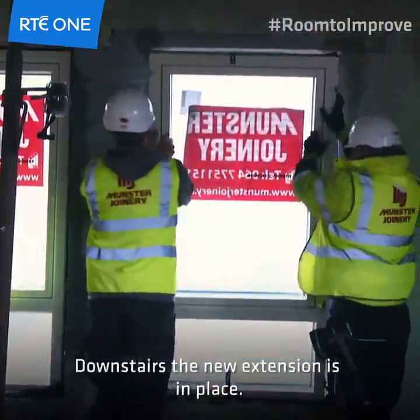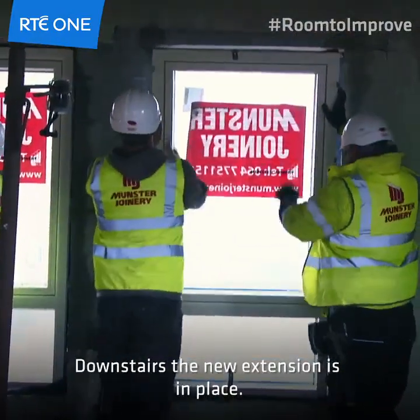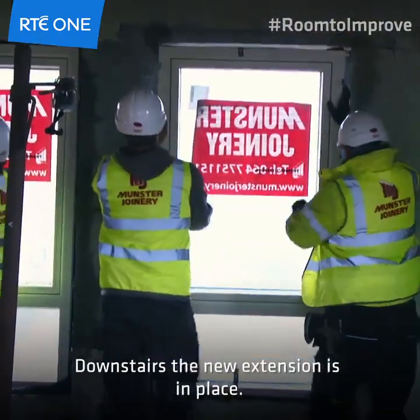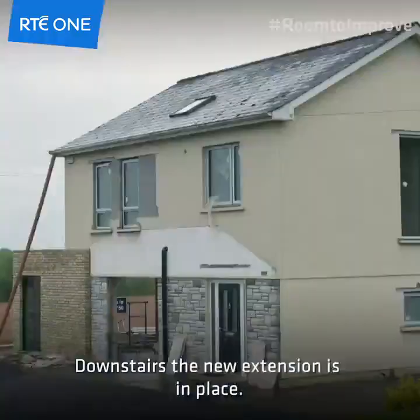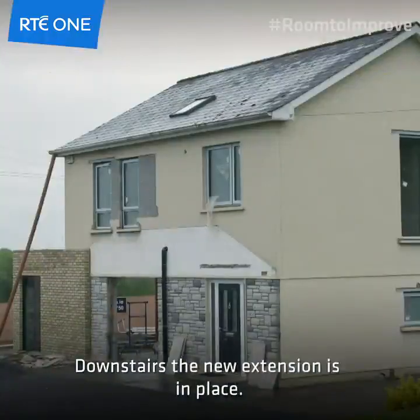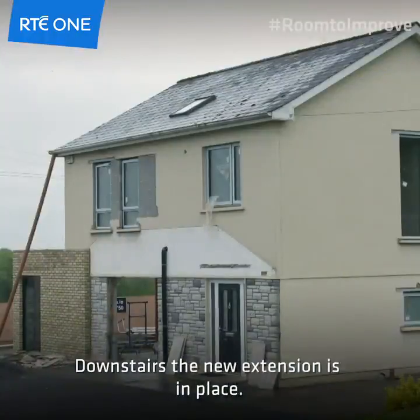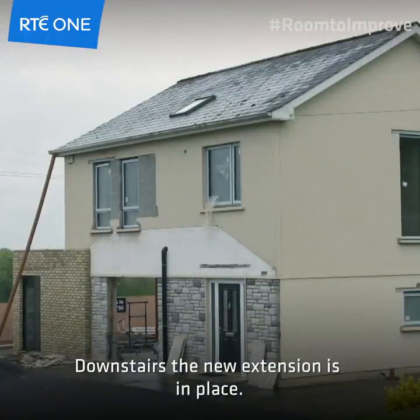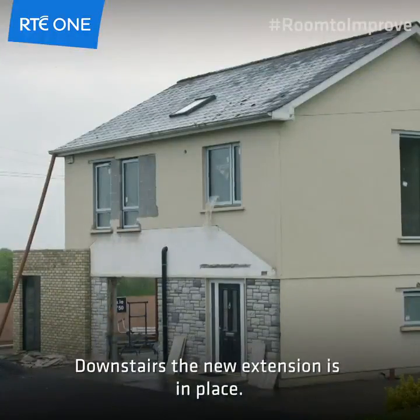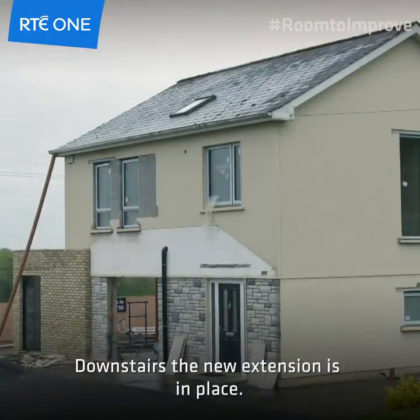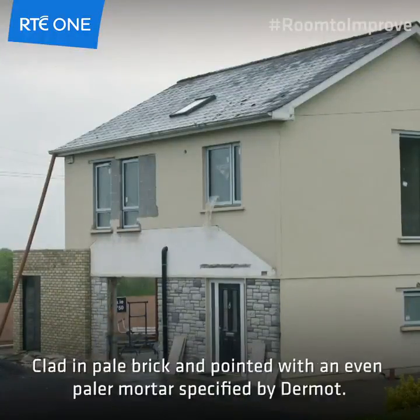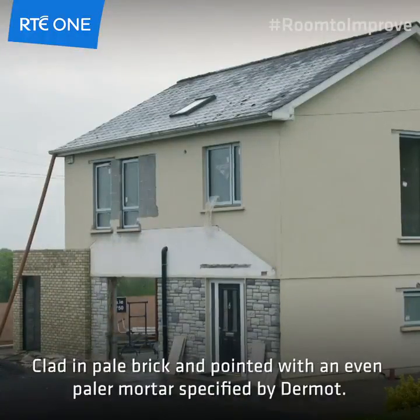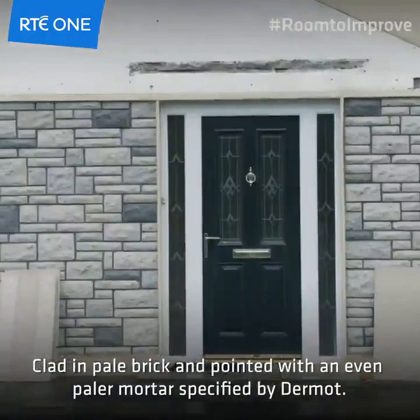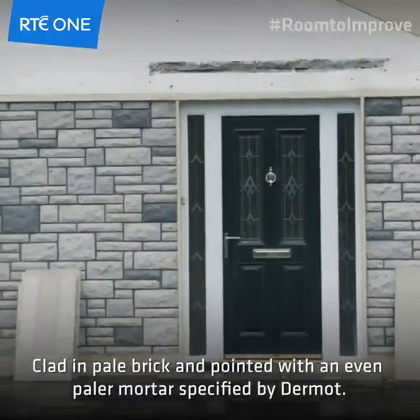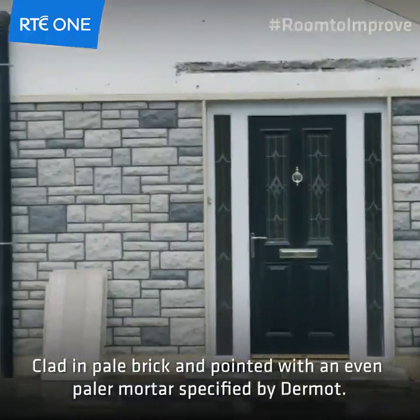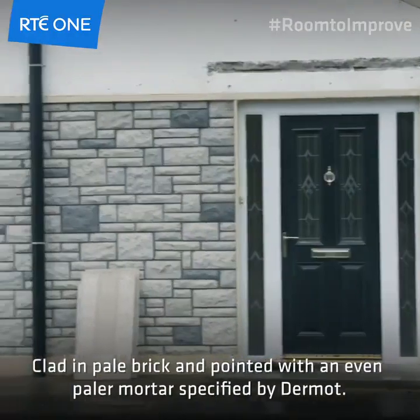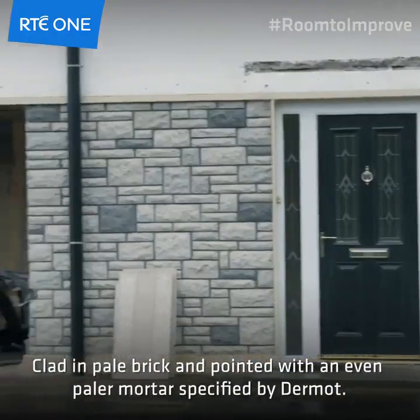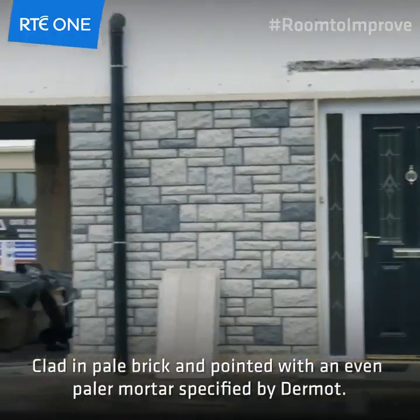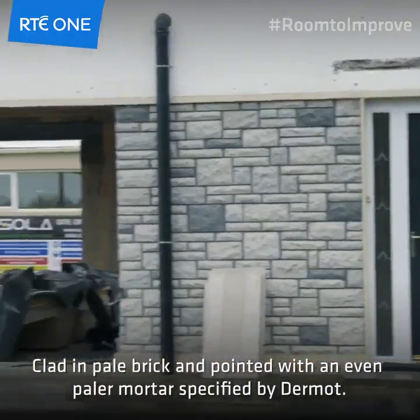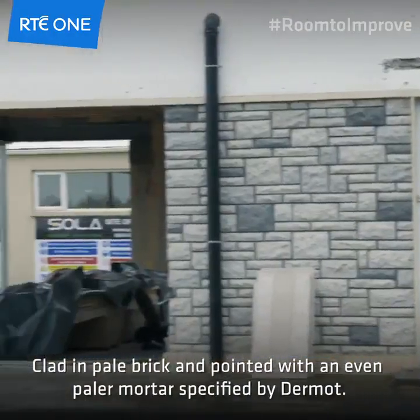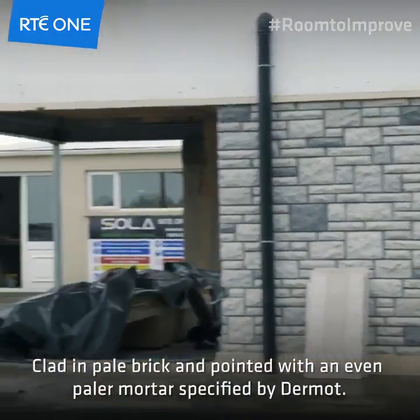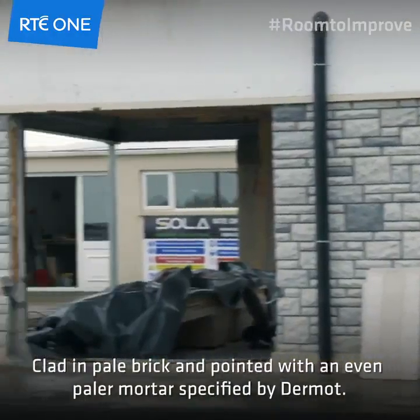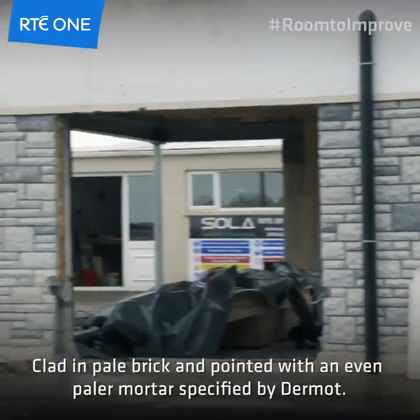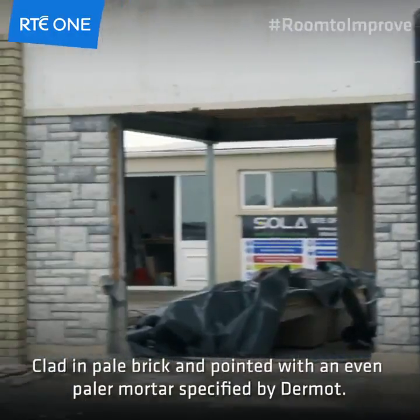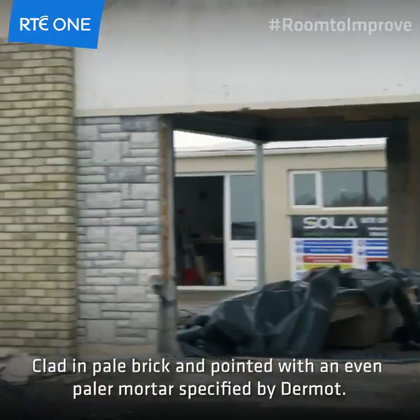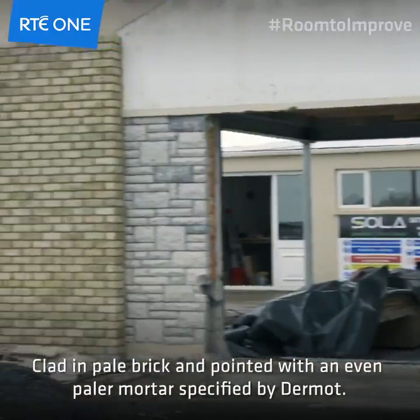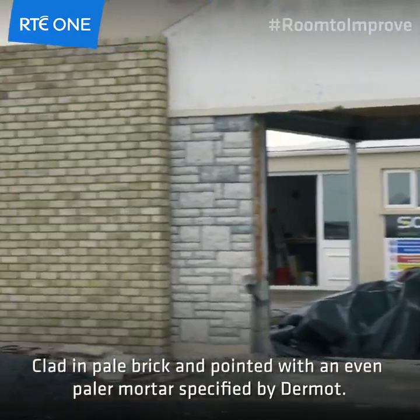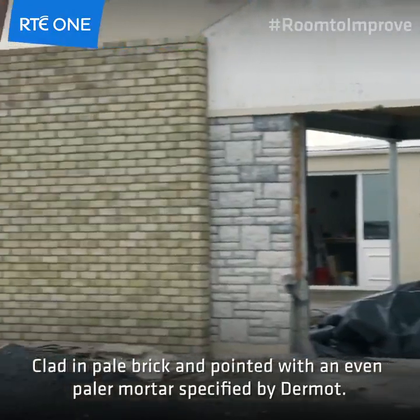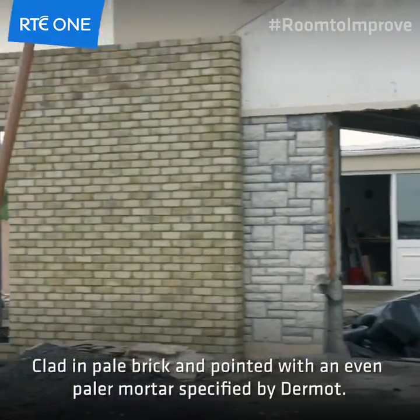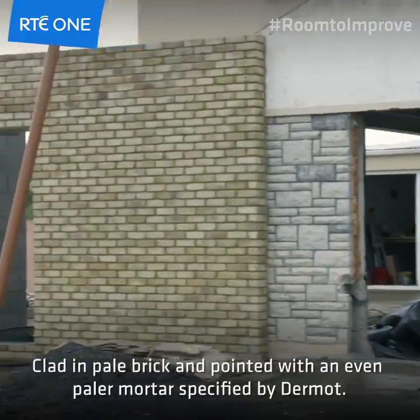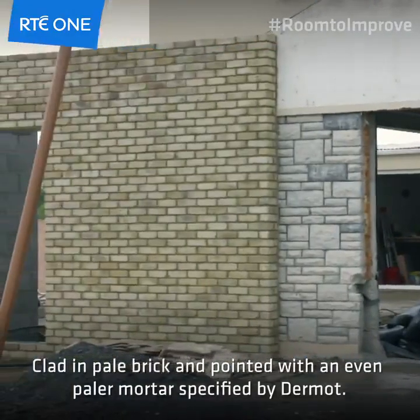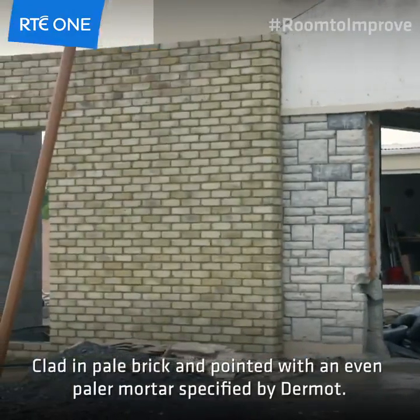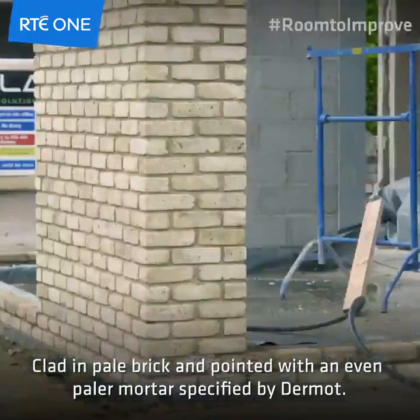Downstairs the new extension is in place, clad in pale brick and pointed with an even paler mortar specified by Dermot.